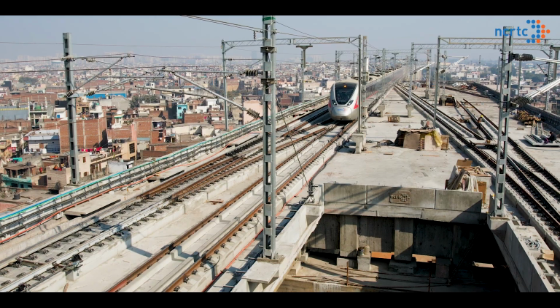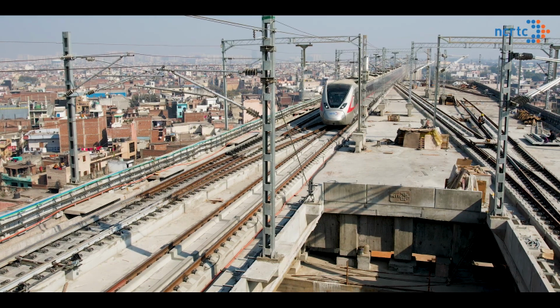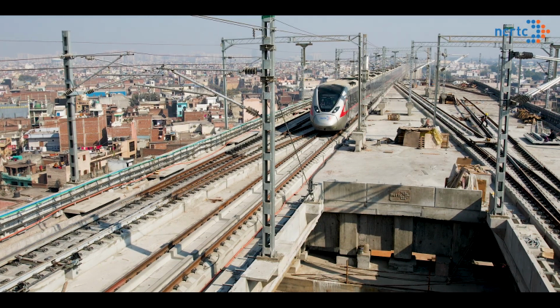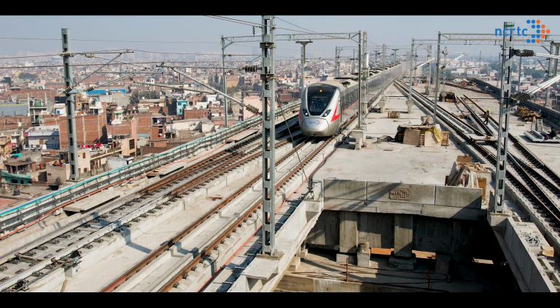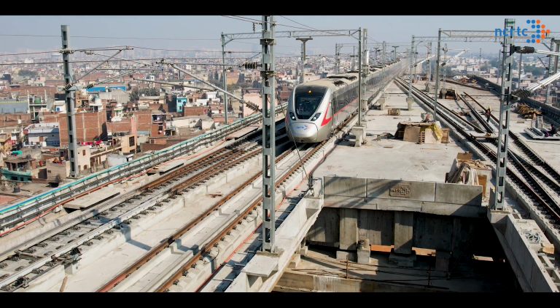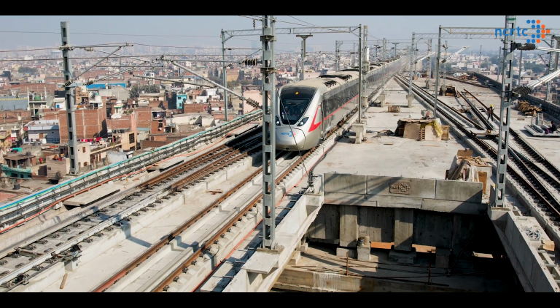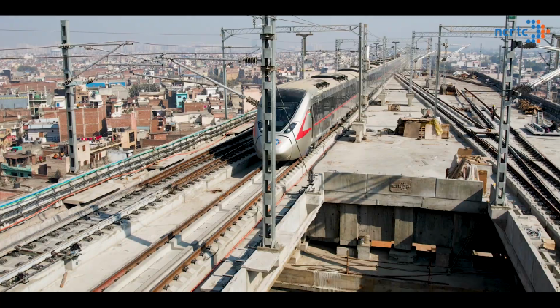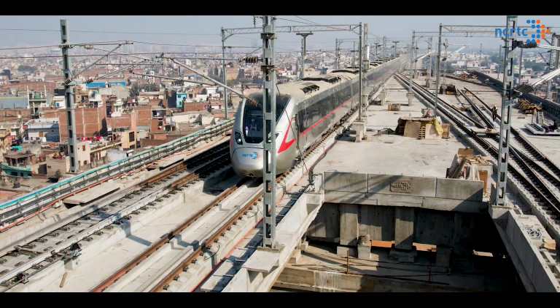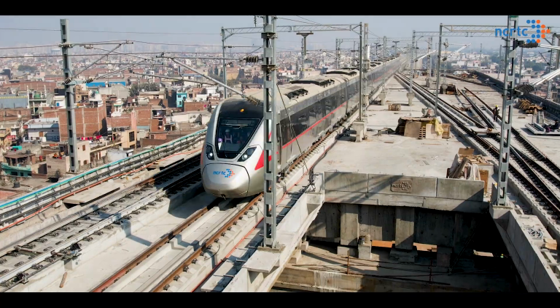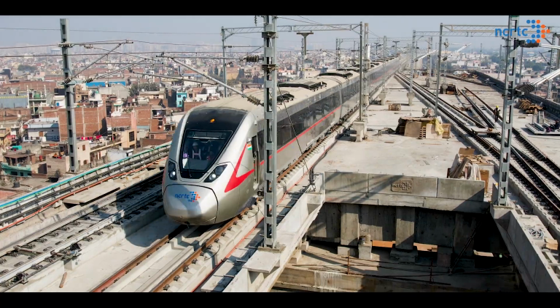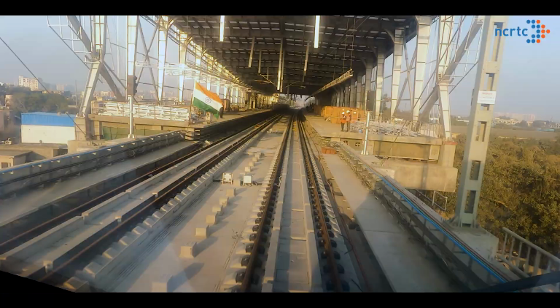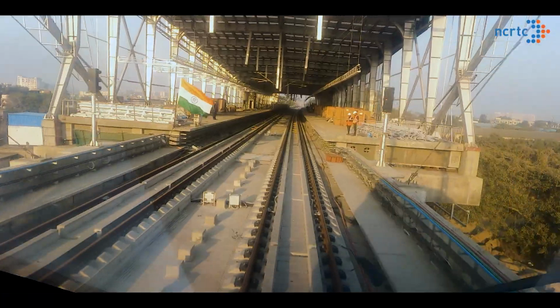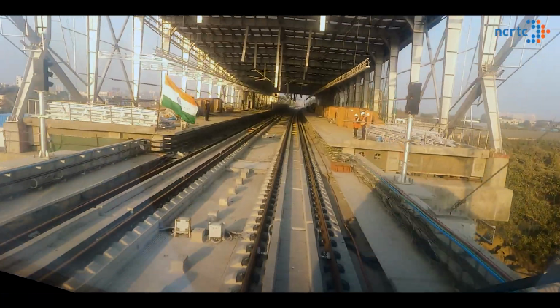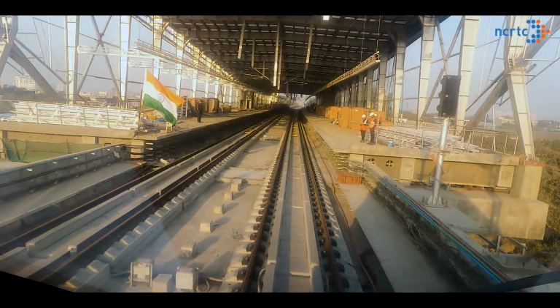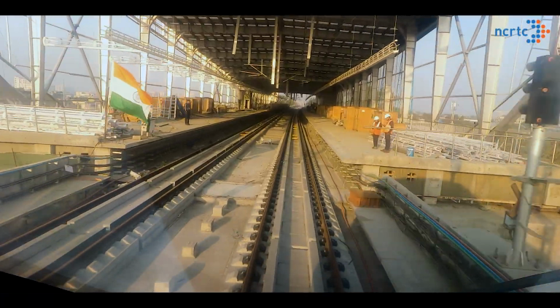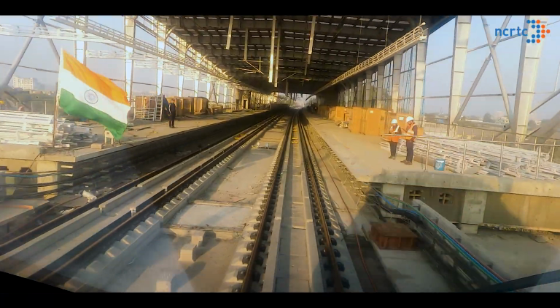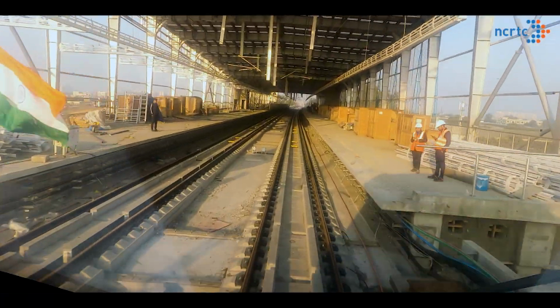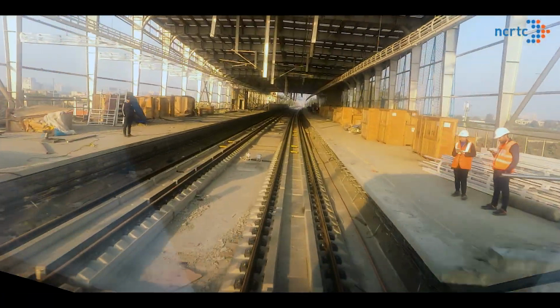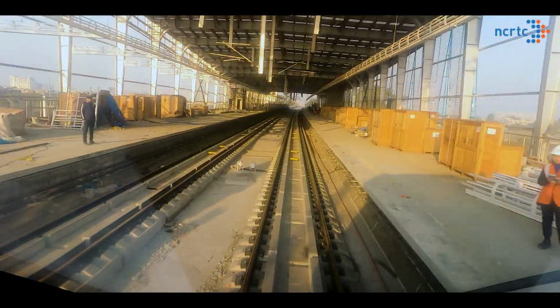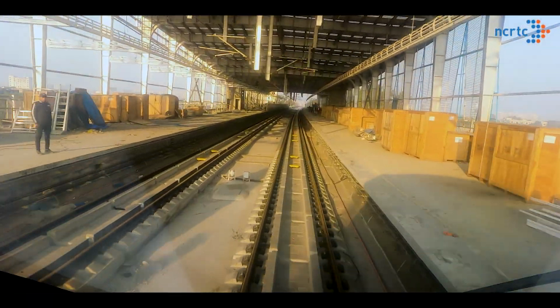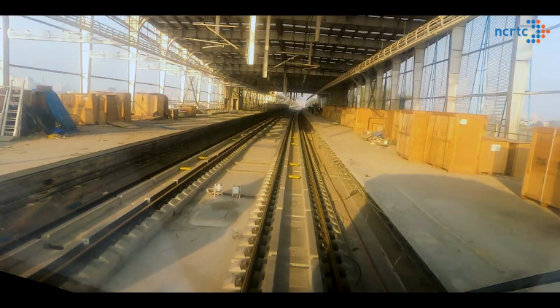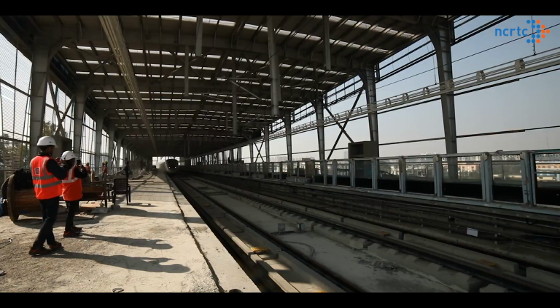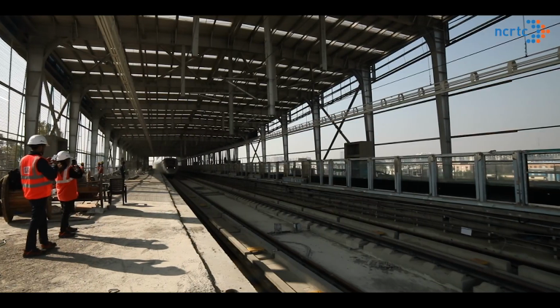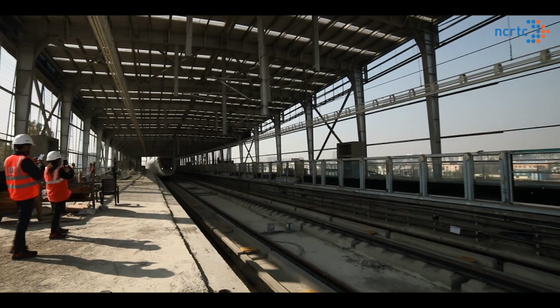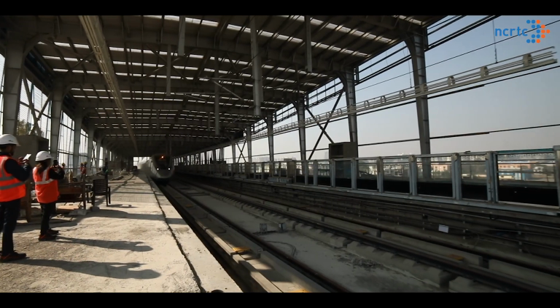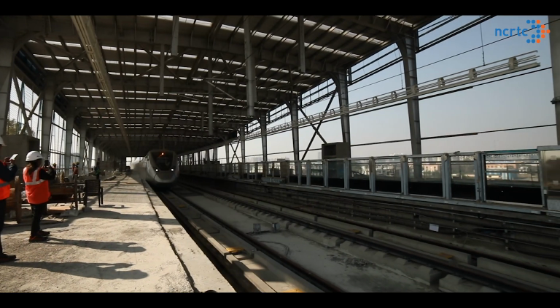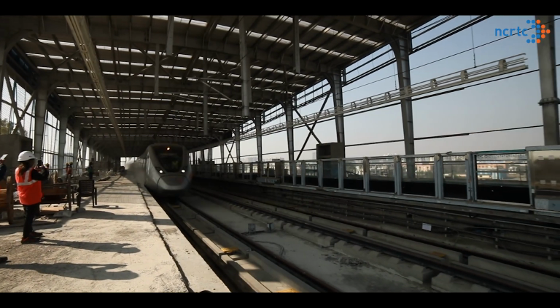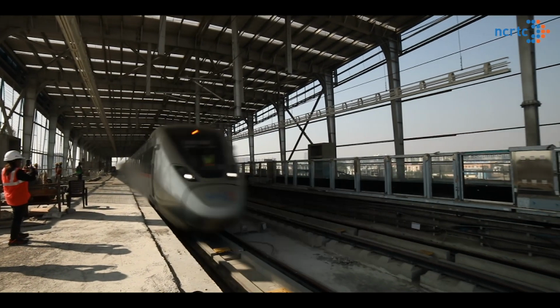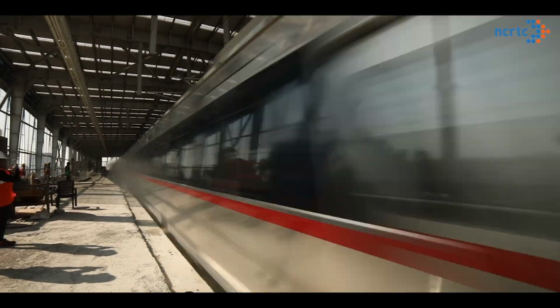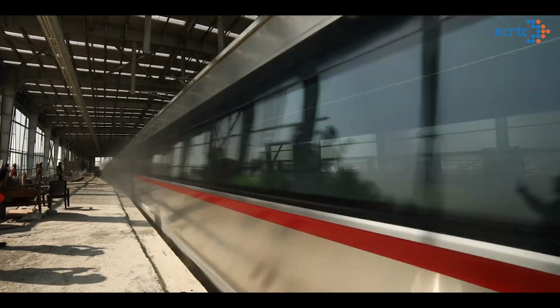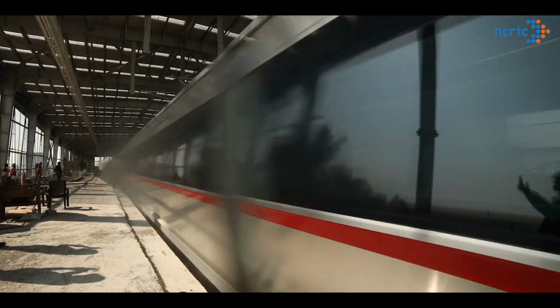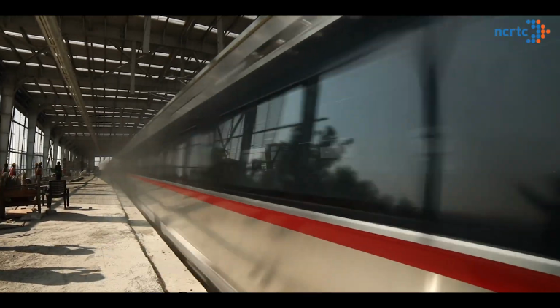Driven by electric traction, these trains will run at a design speed of 180 km per hour.